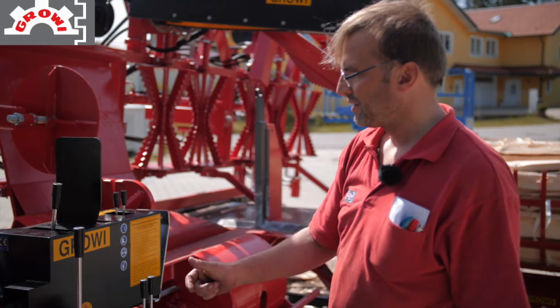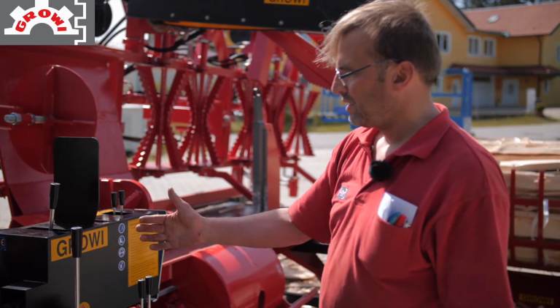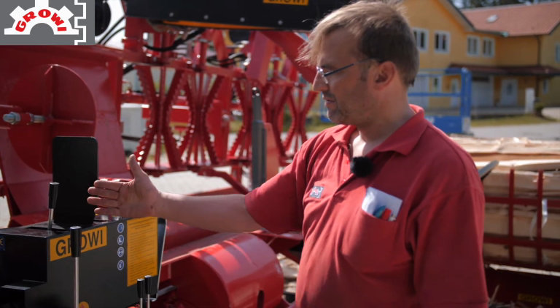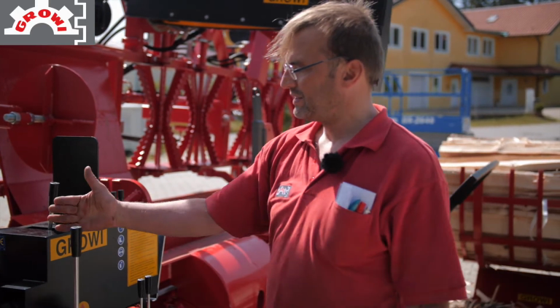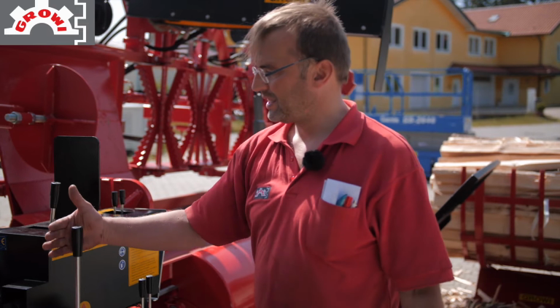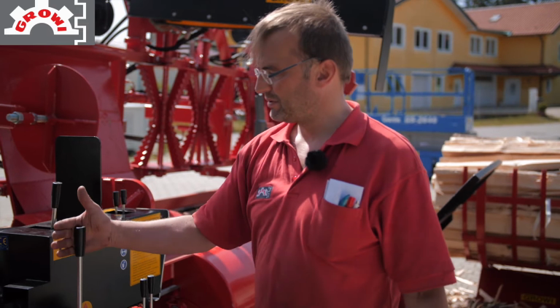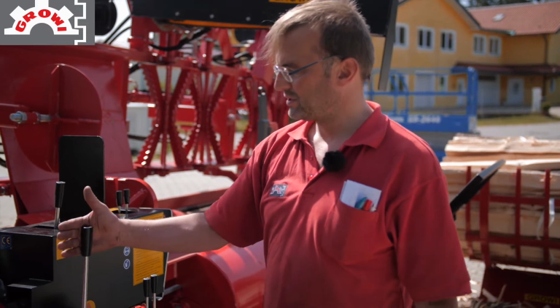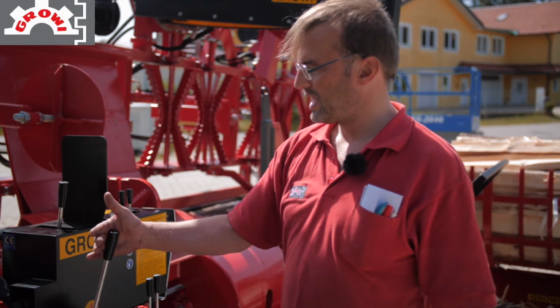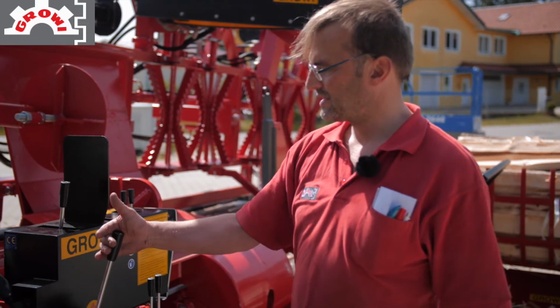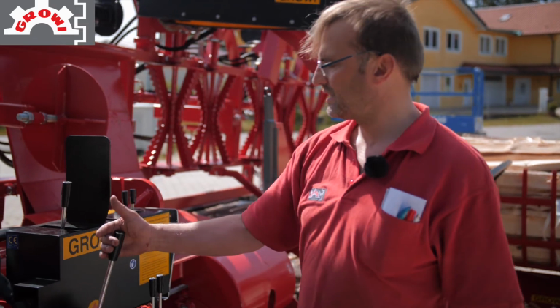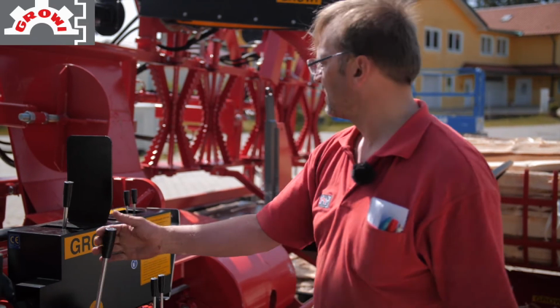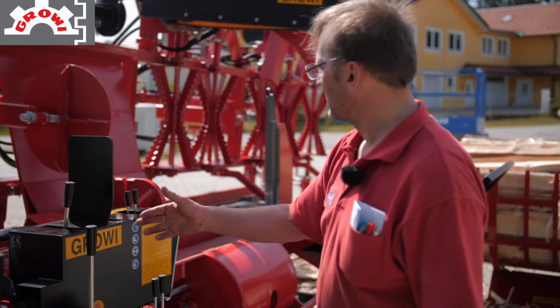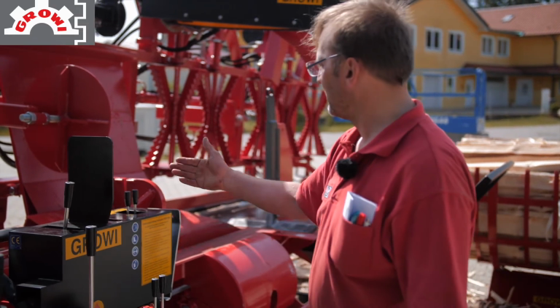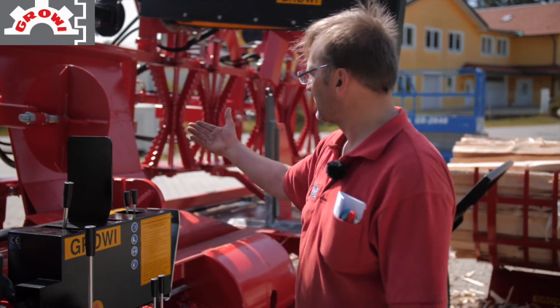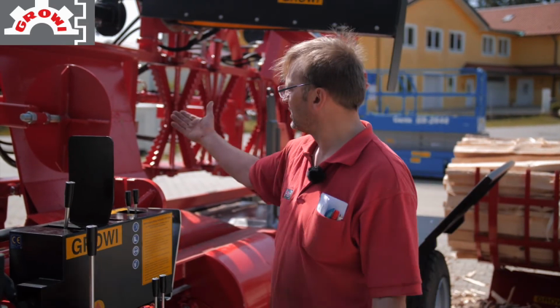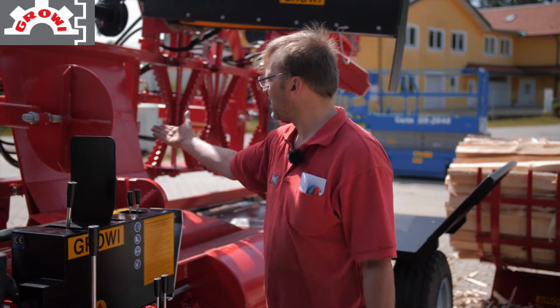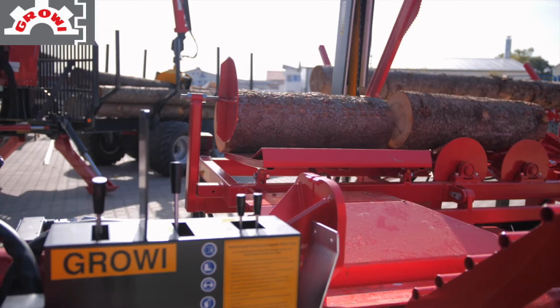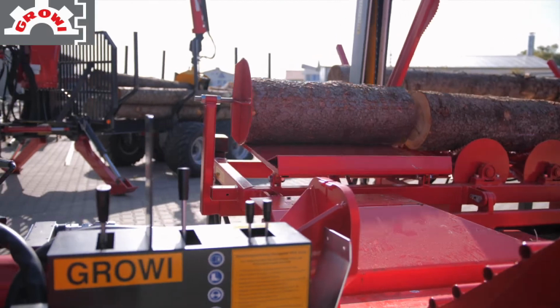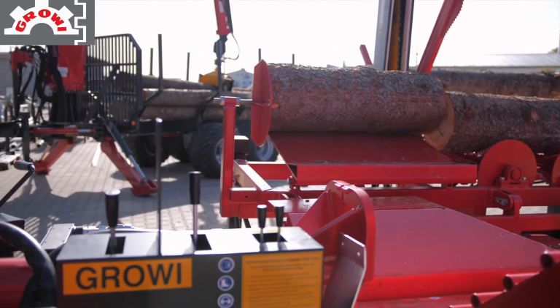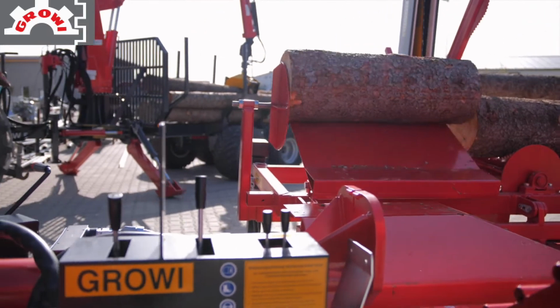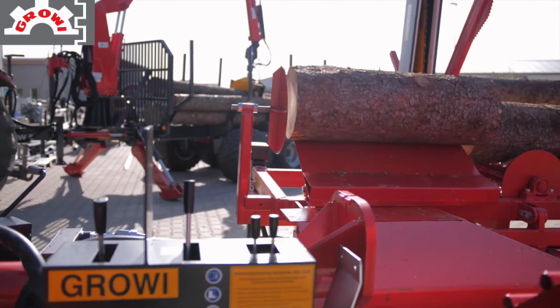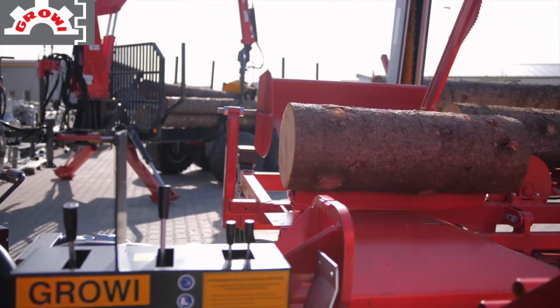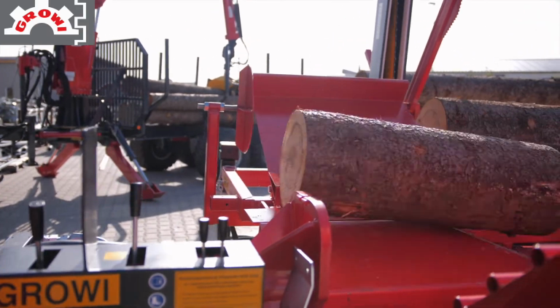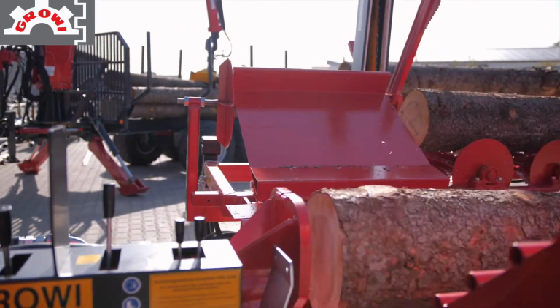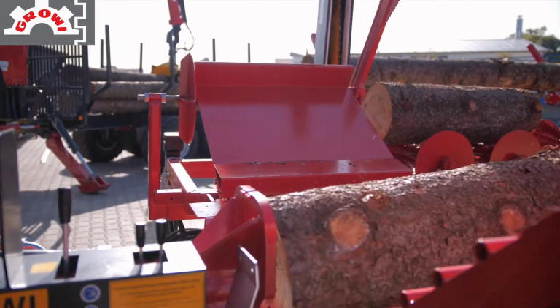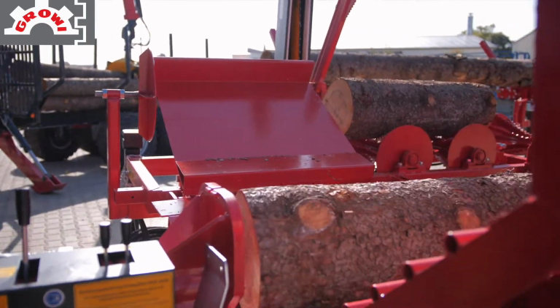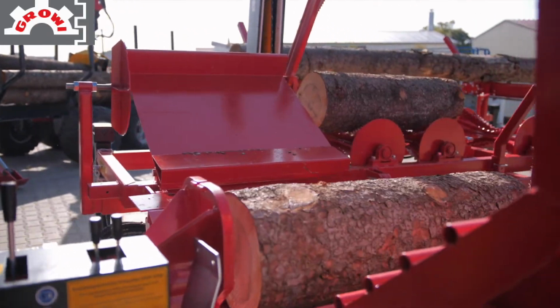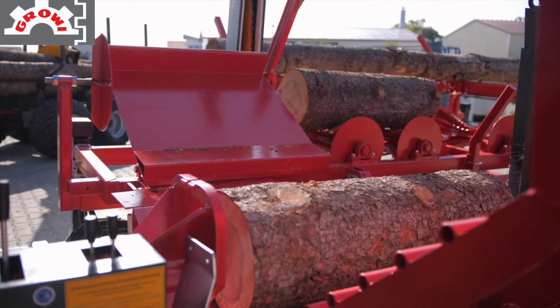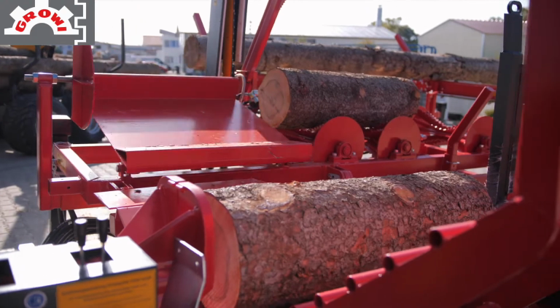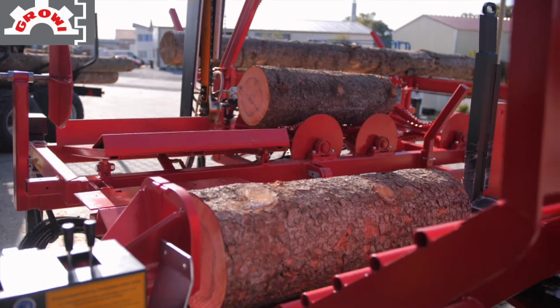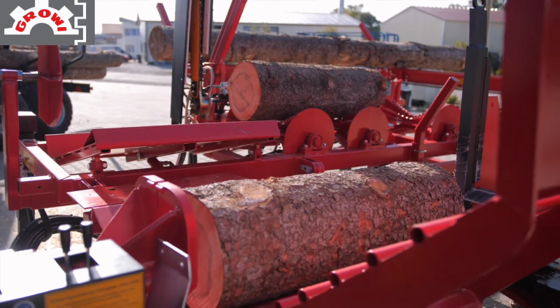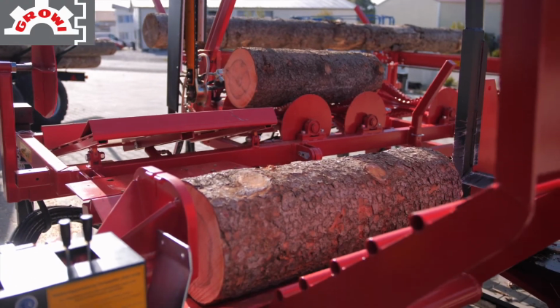When you get to the center, you can get the table off and the Holz falls here into the Spaltkanal.